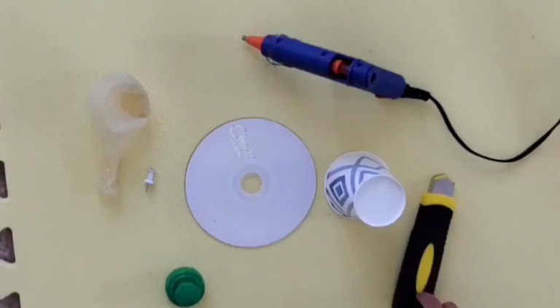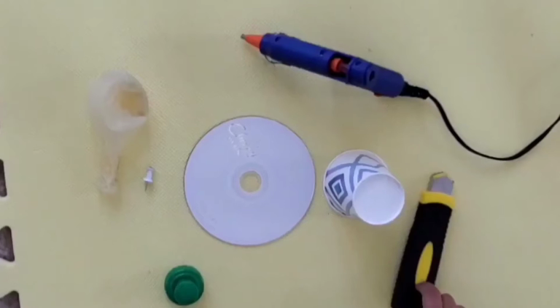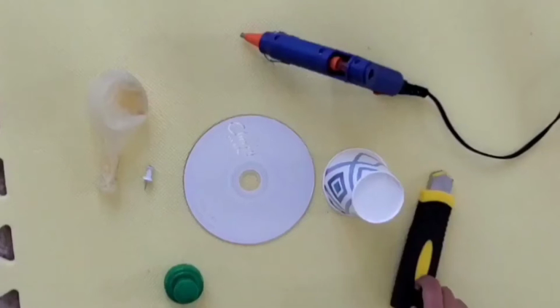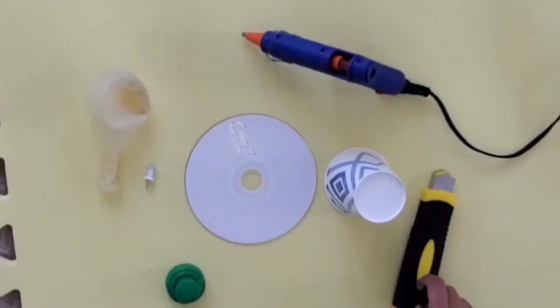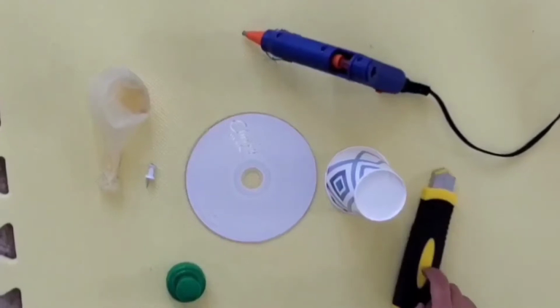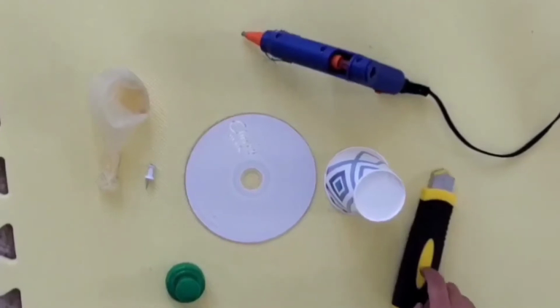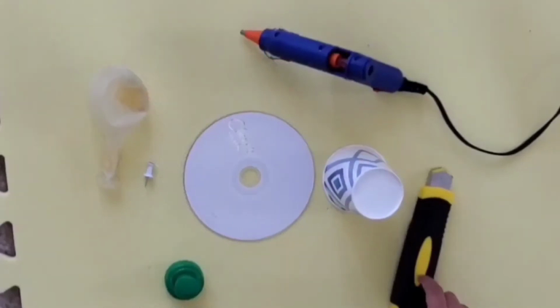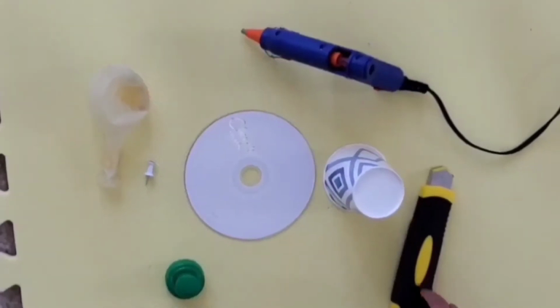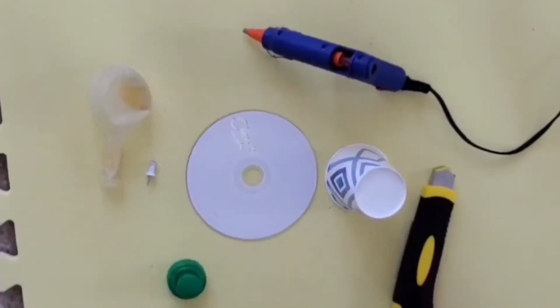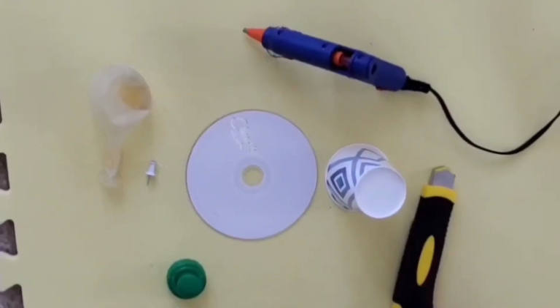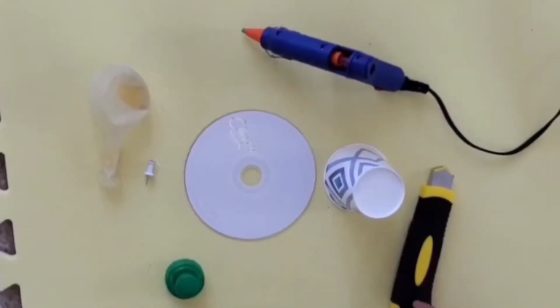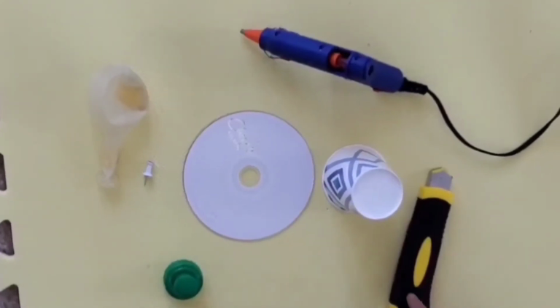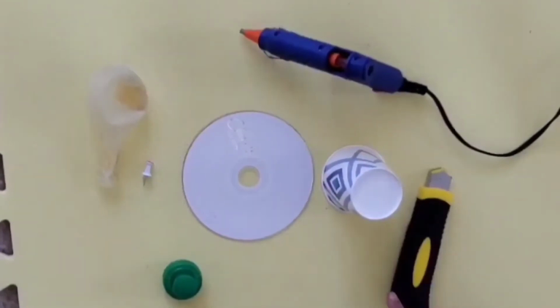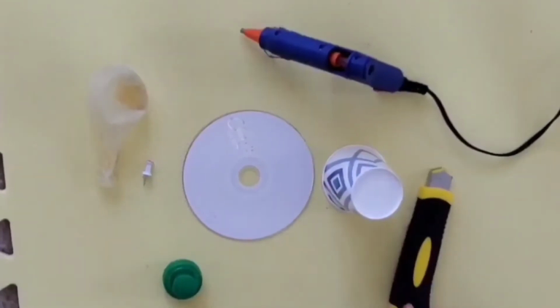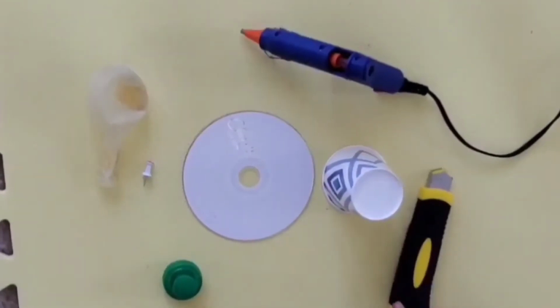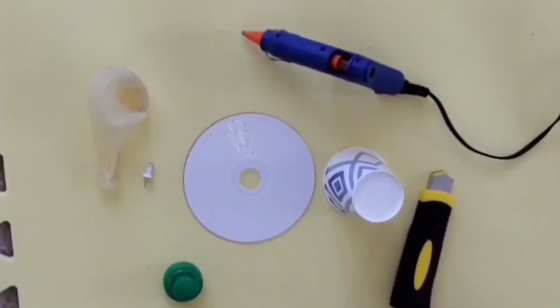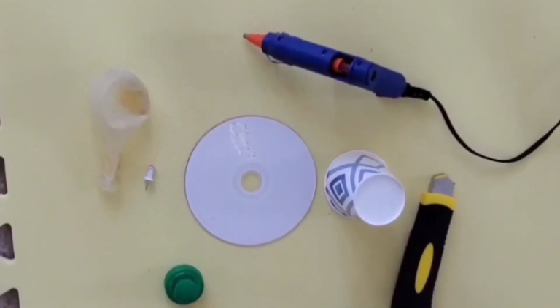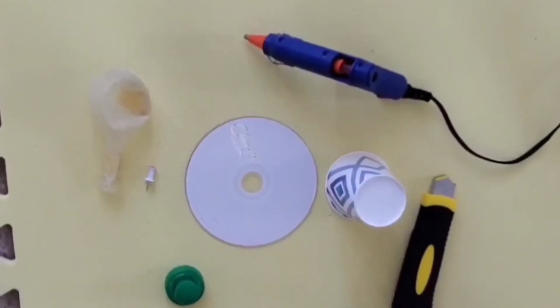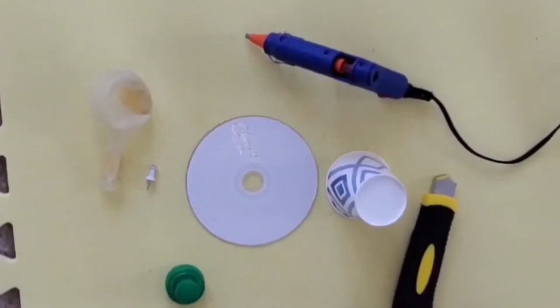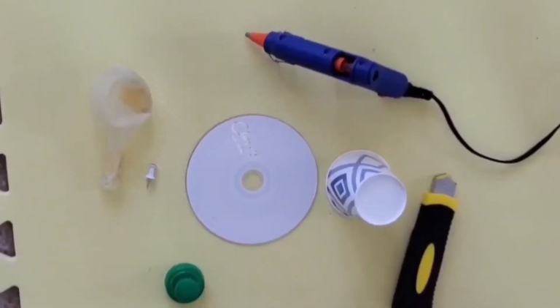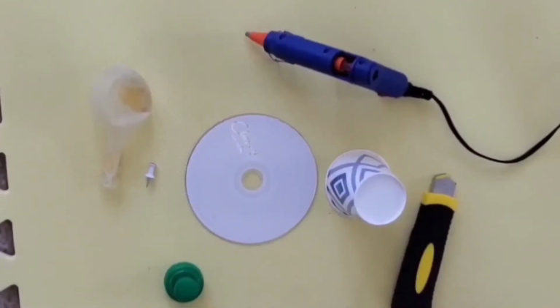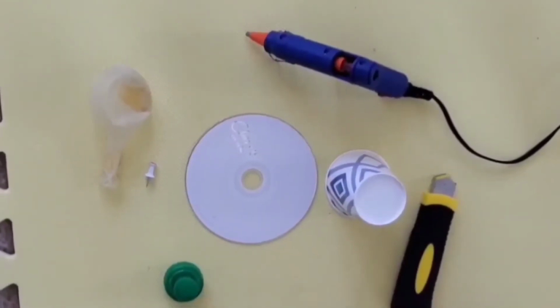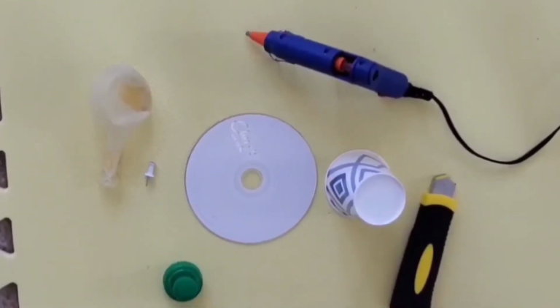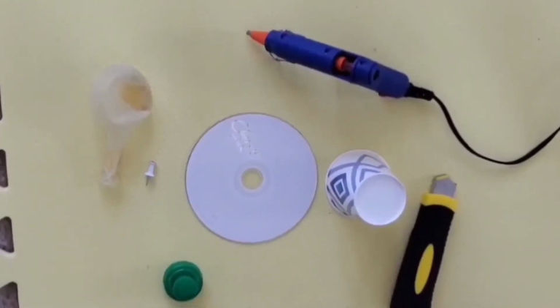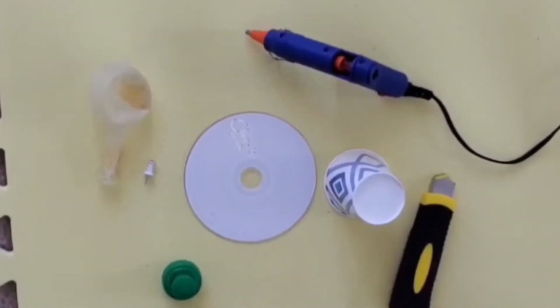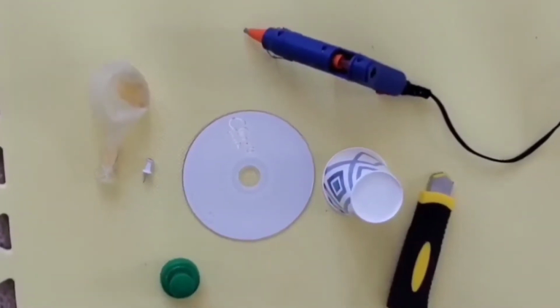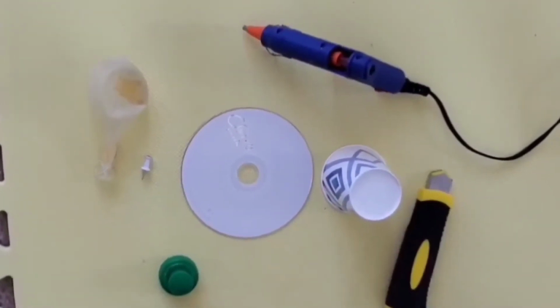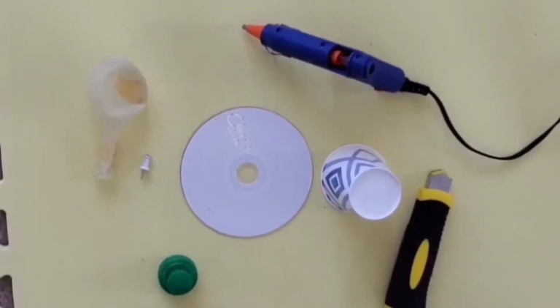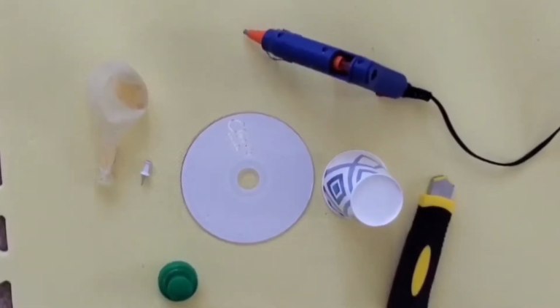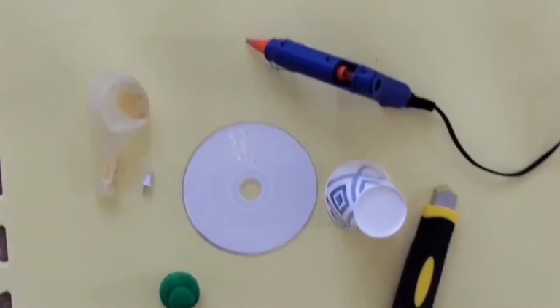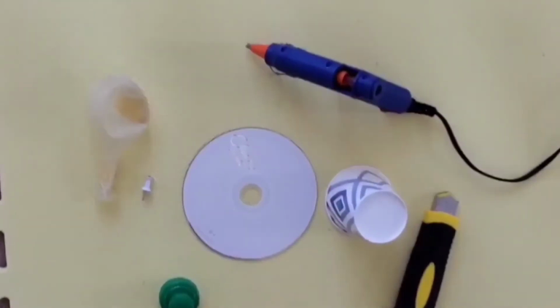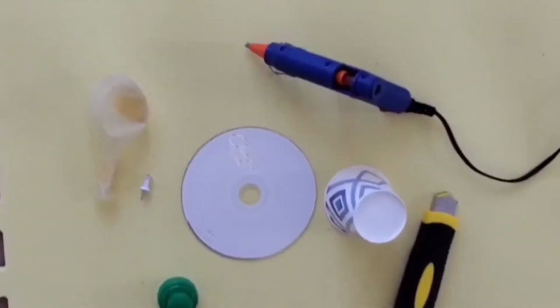Hi guys, today we are going to be making a simple hovercraft.